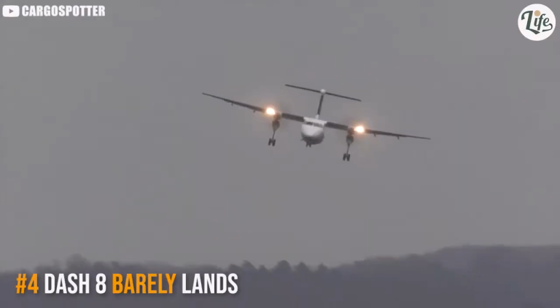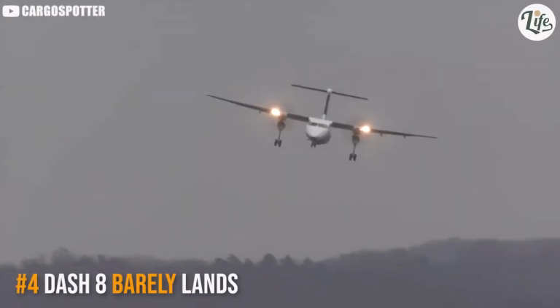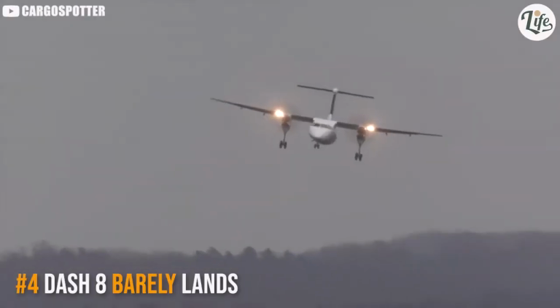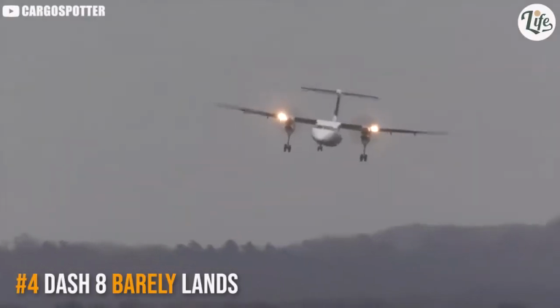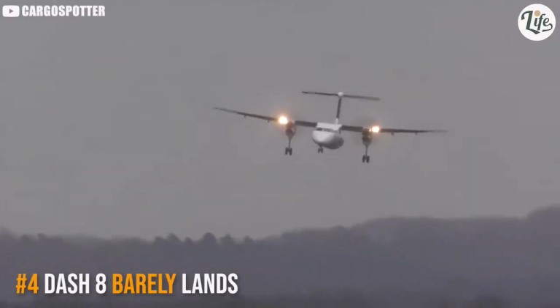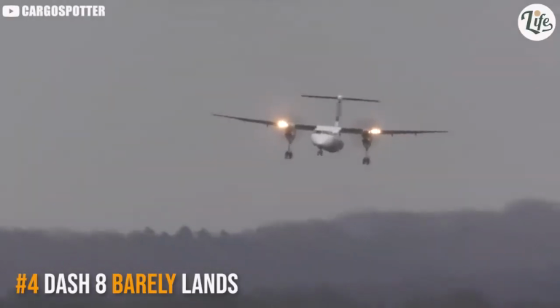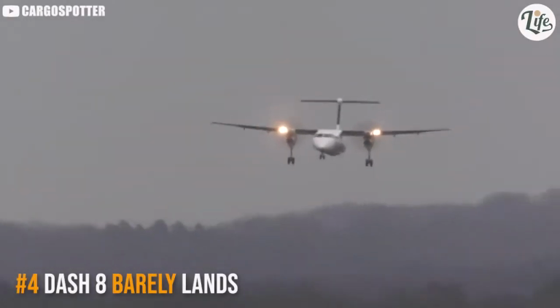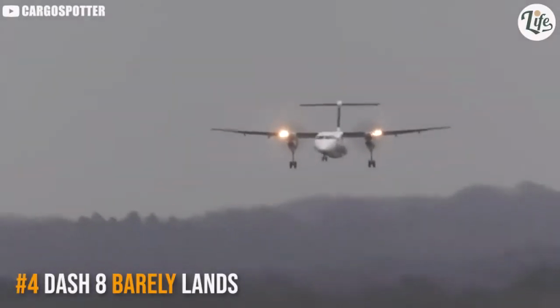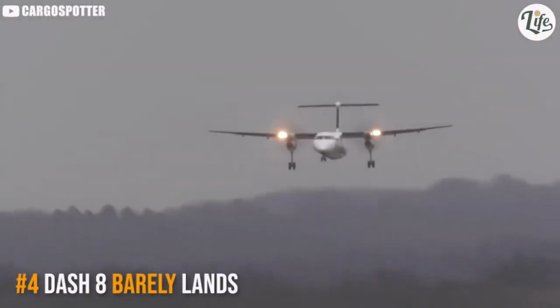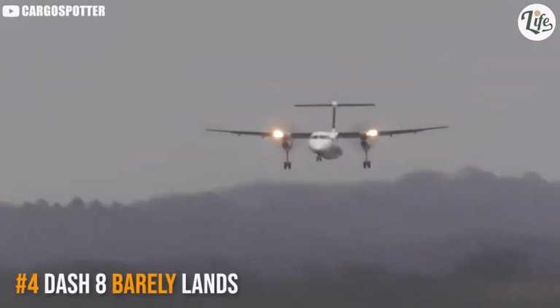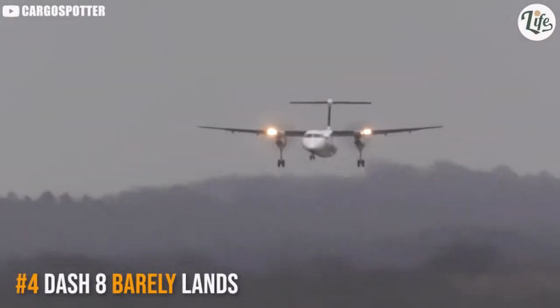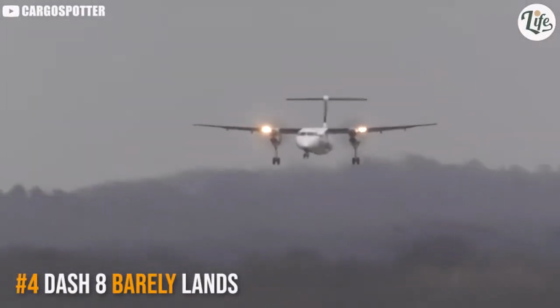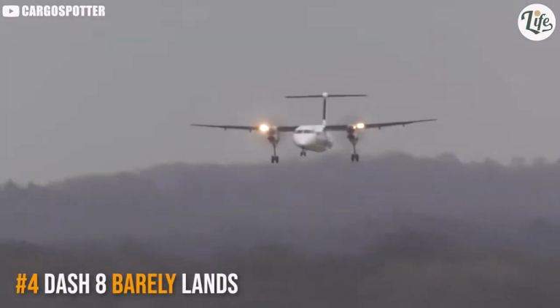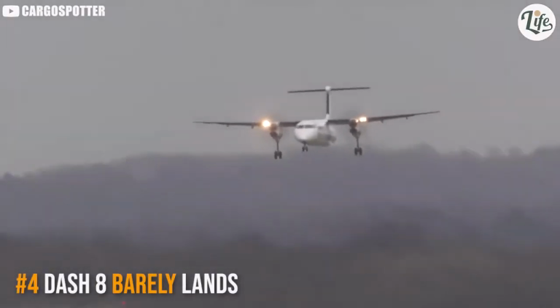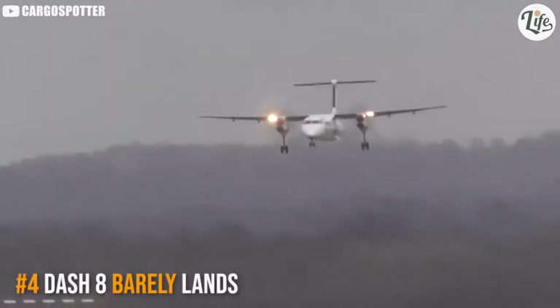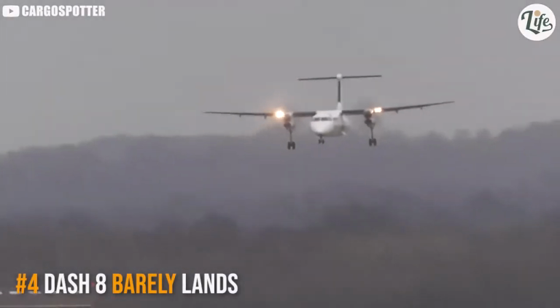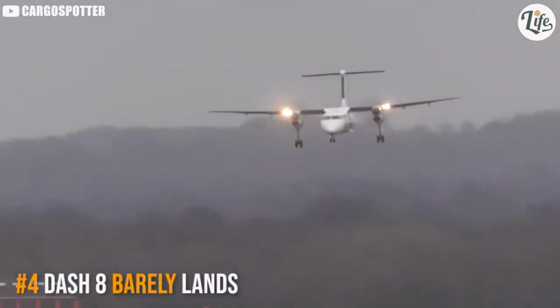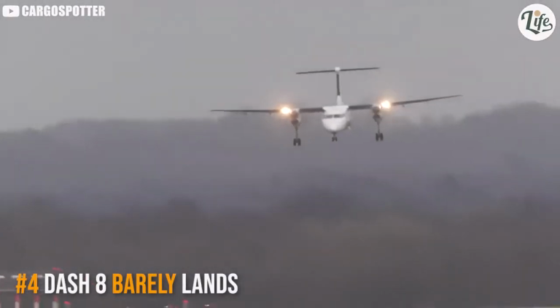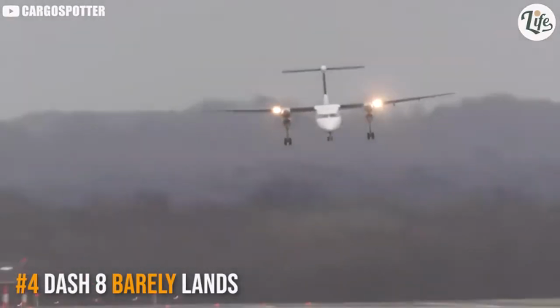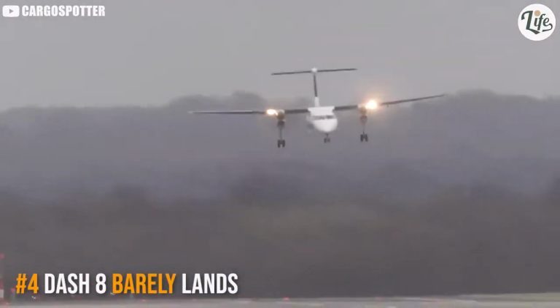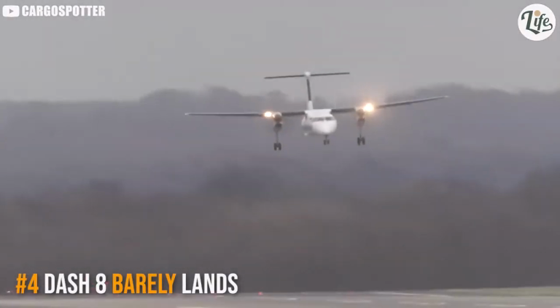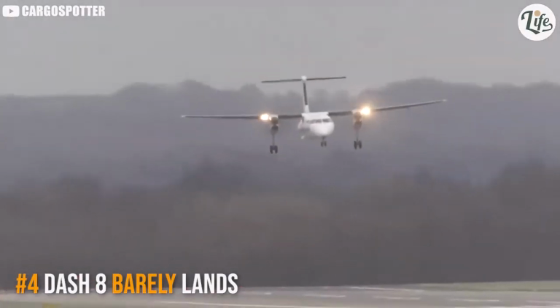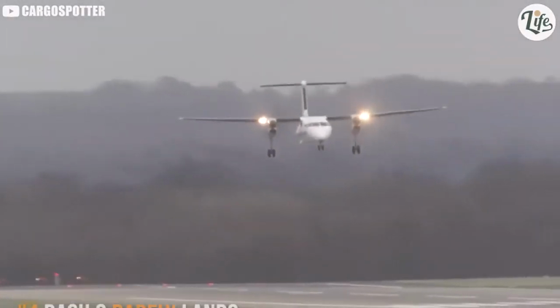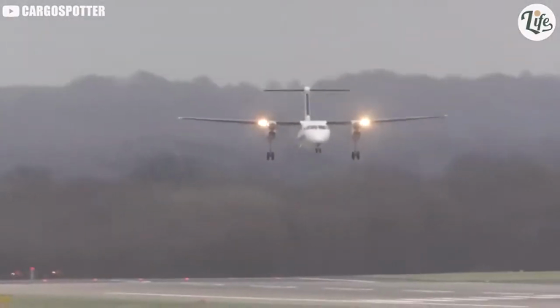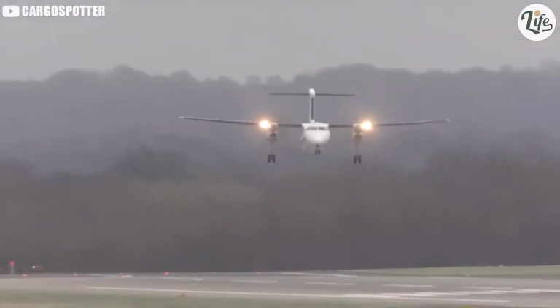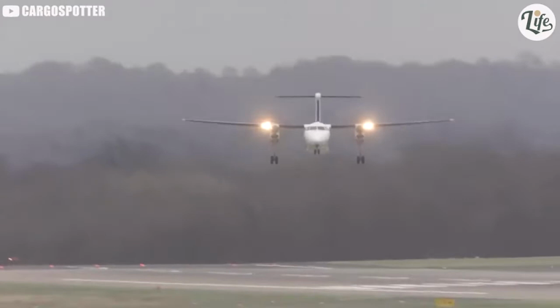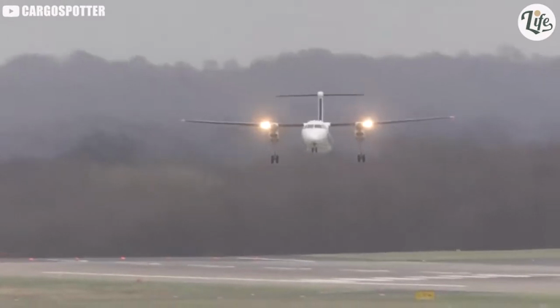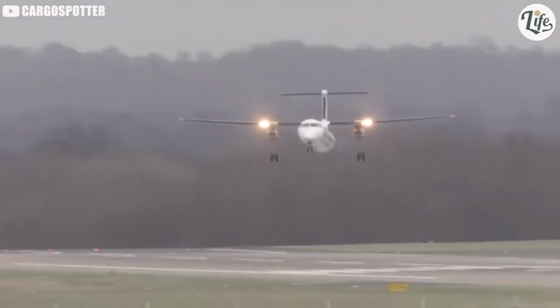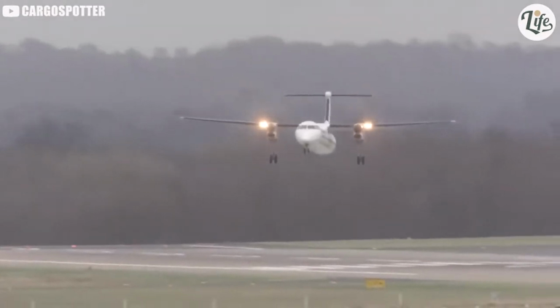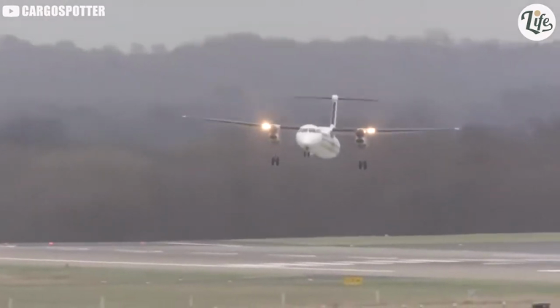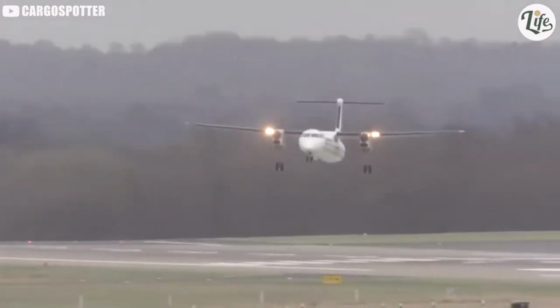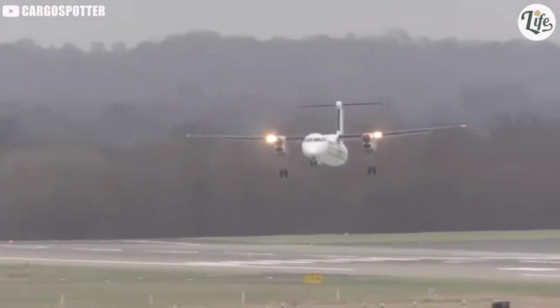A Bombardier Dash 8 just barely lands in strong crosswinds. Remind me not to get on a Dash 8.